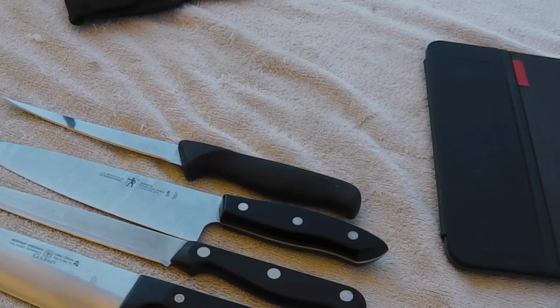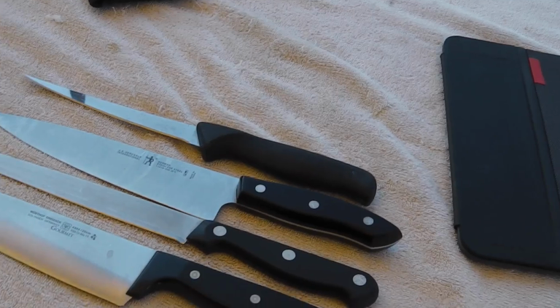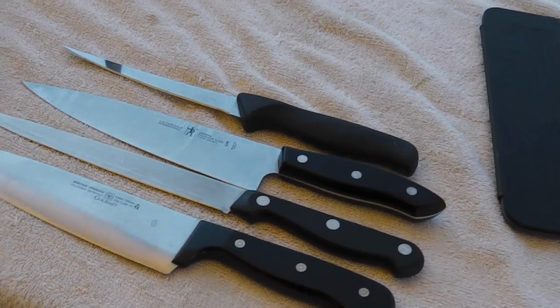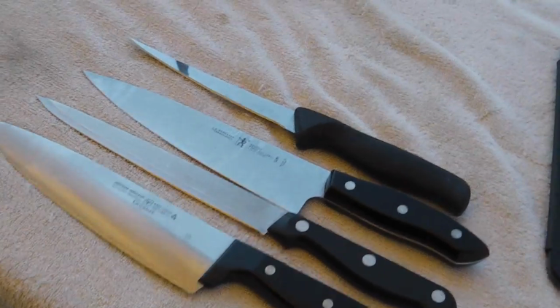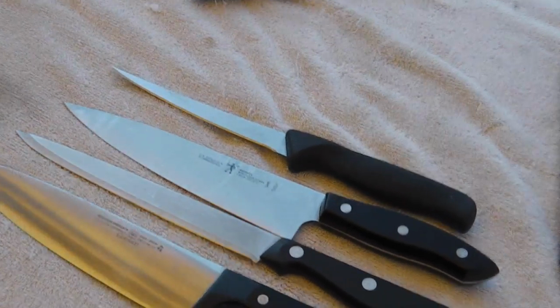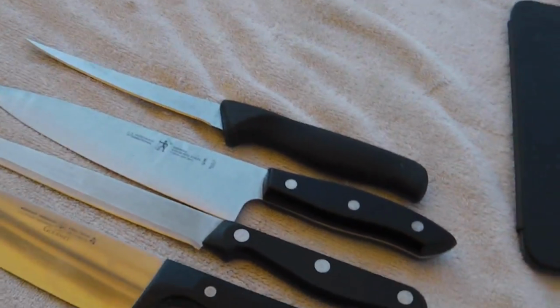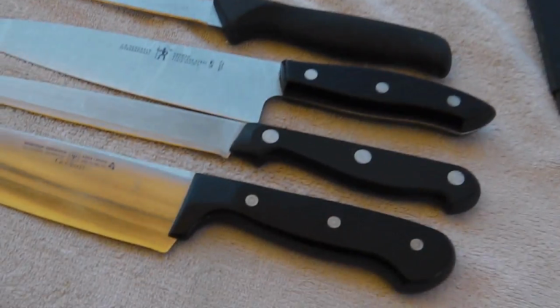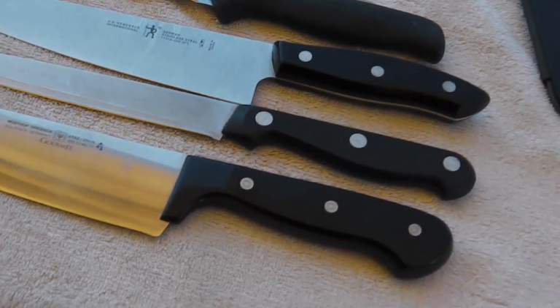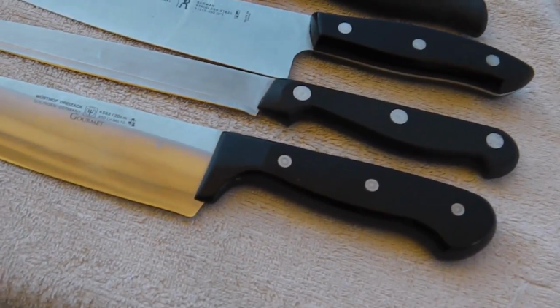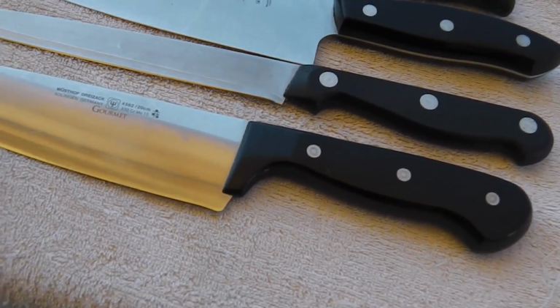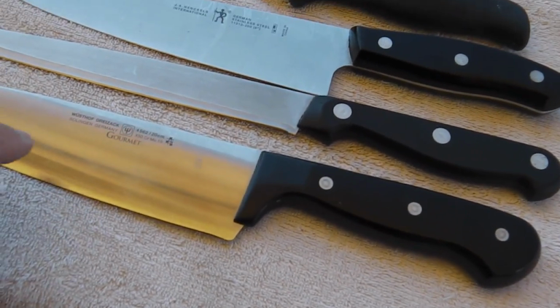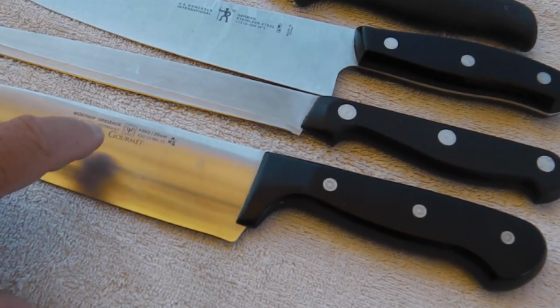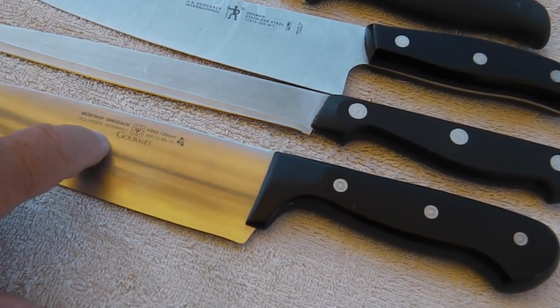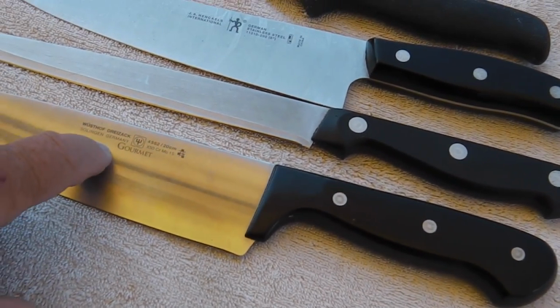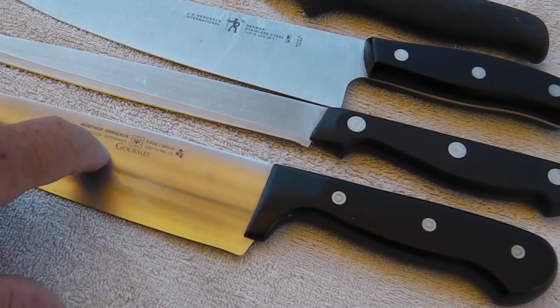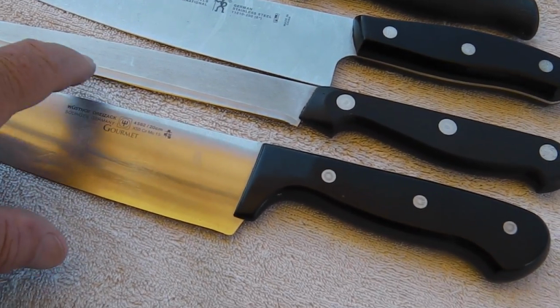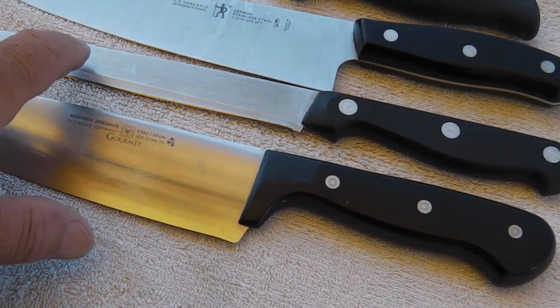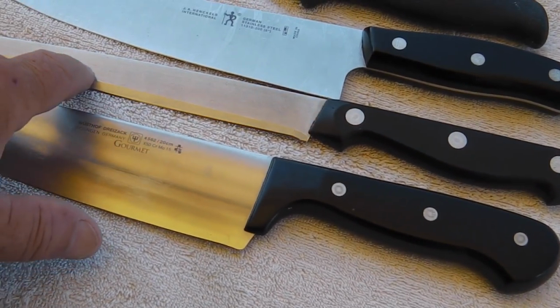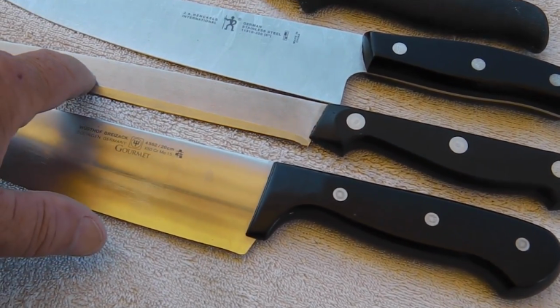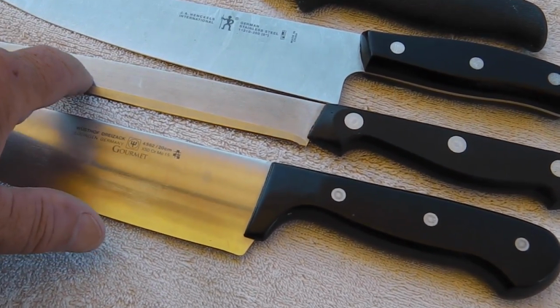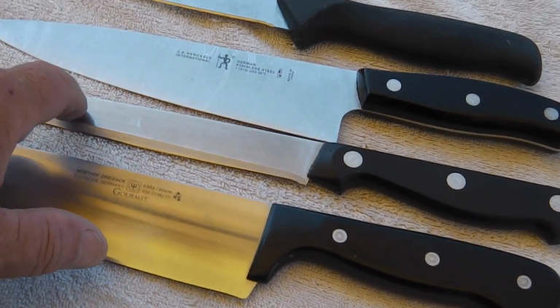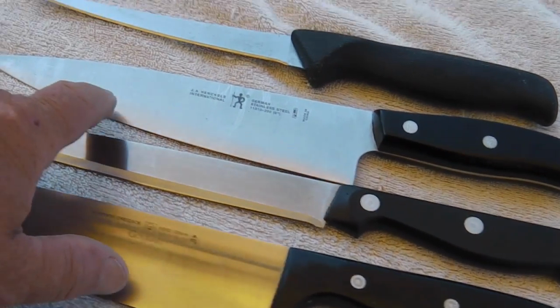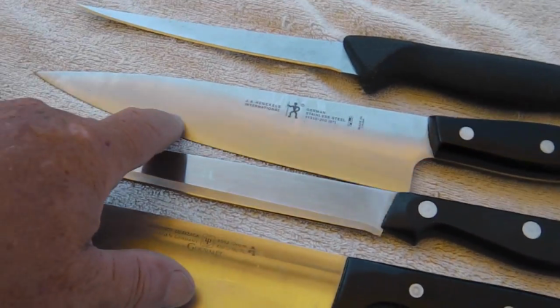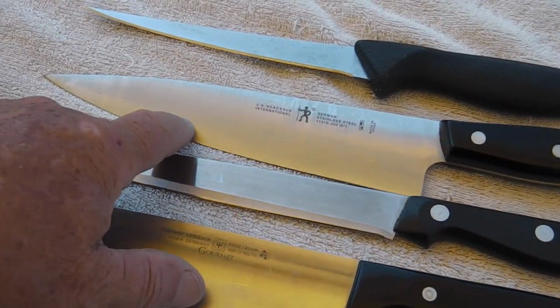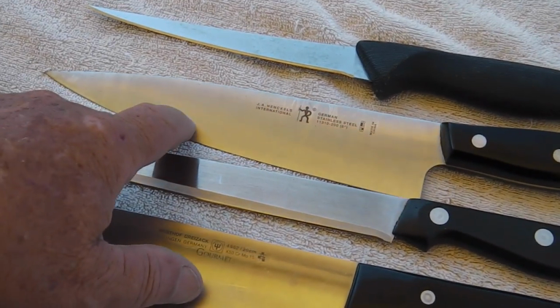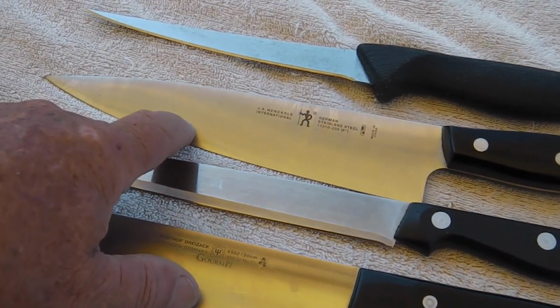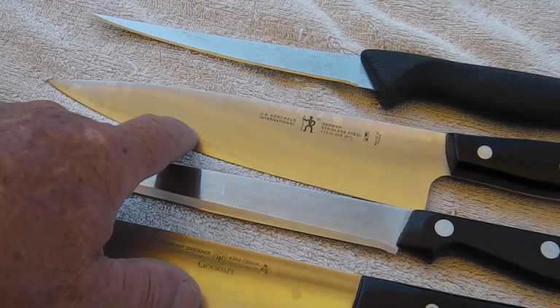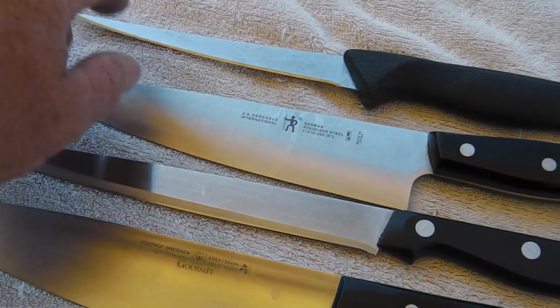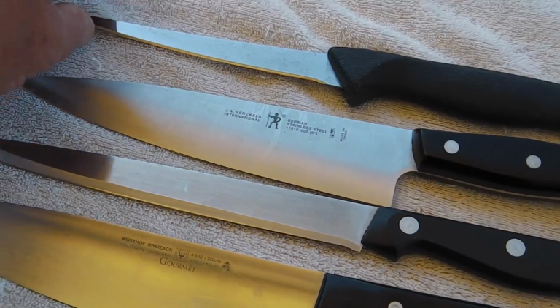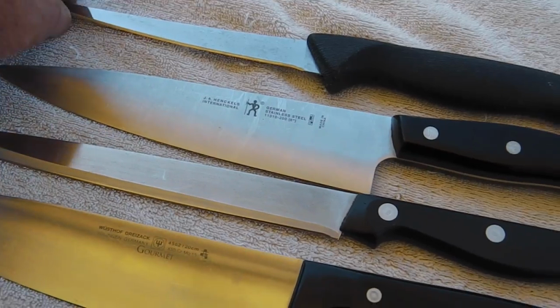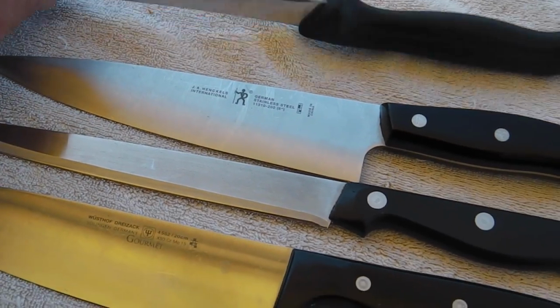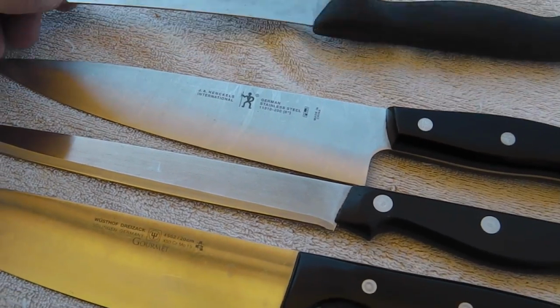Before I even got set up I got four. I got a Woodstaff, I don't know what that is, a Henkel International and a Filet Knife.